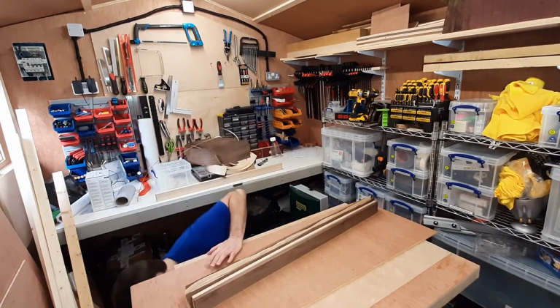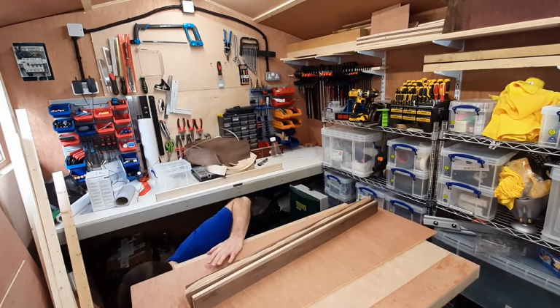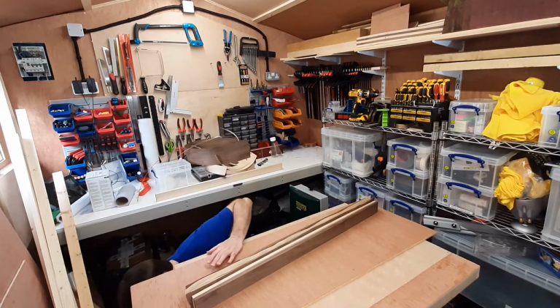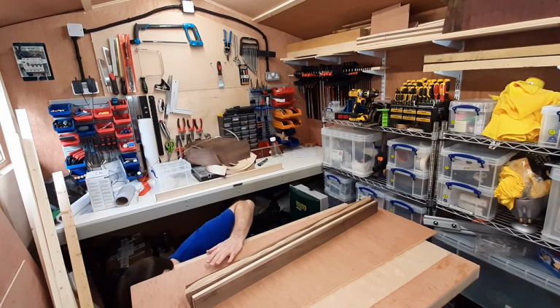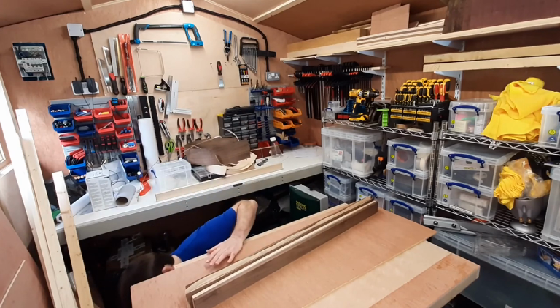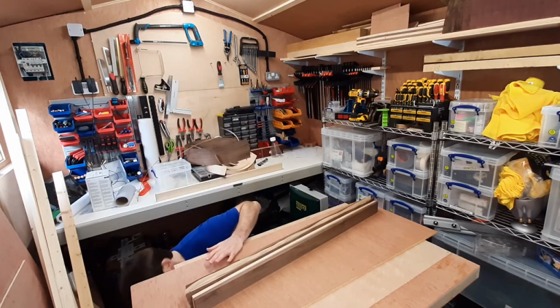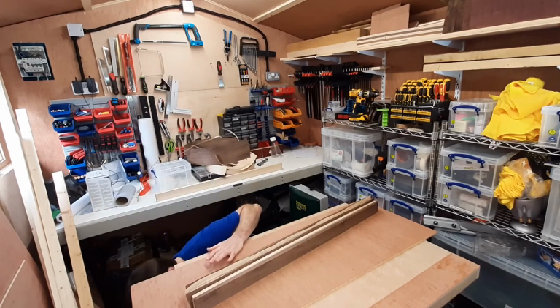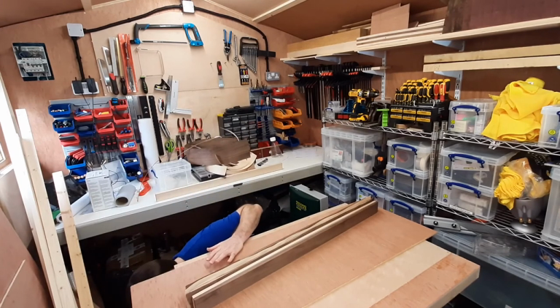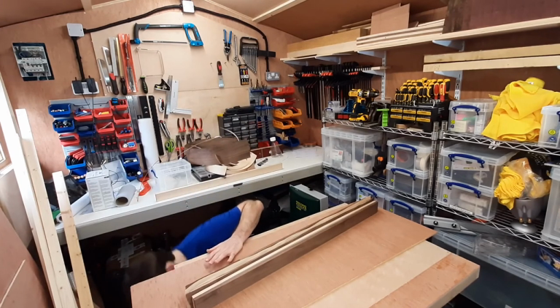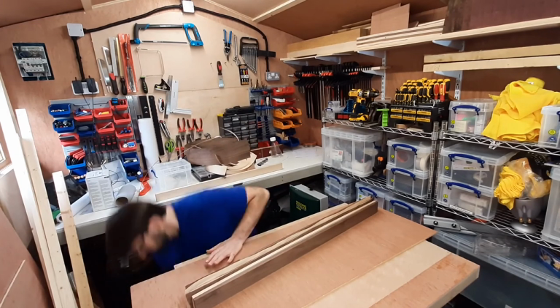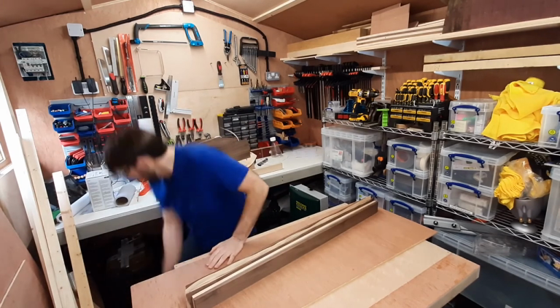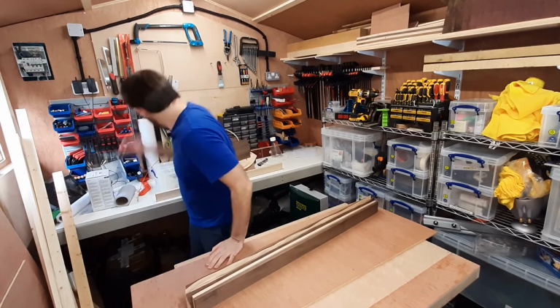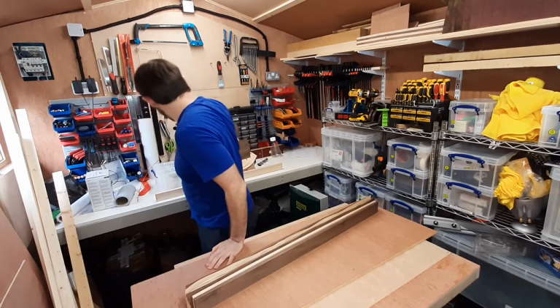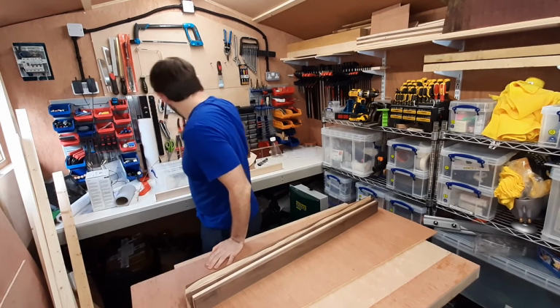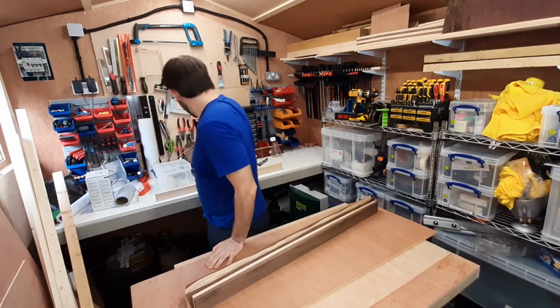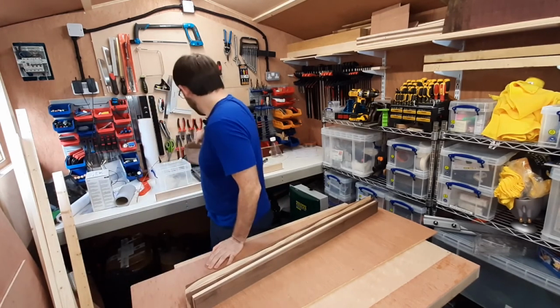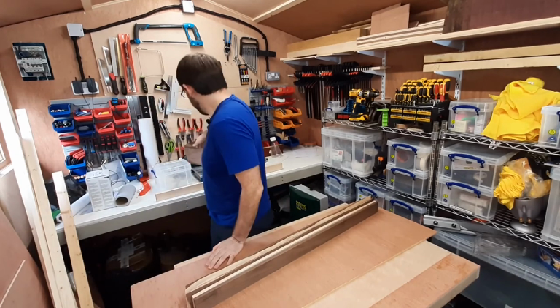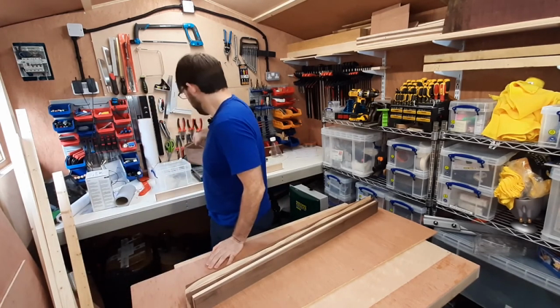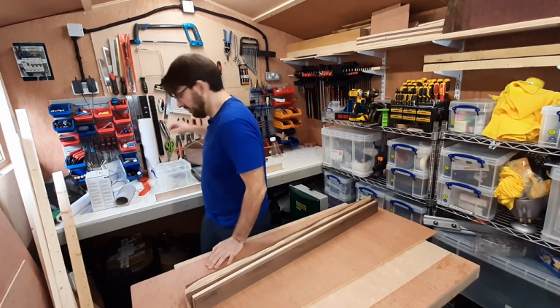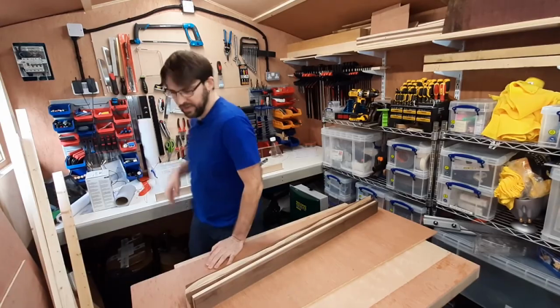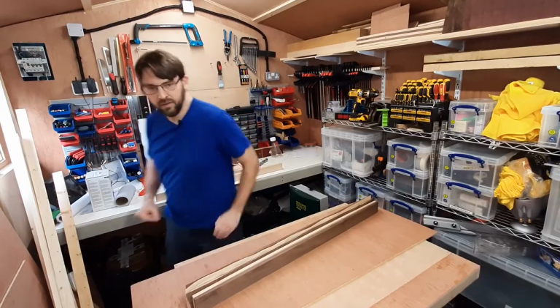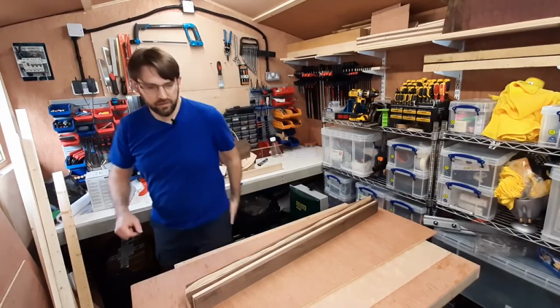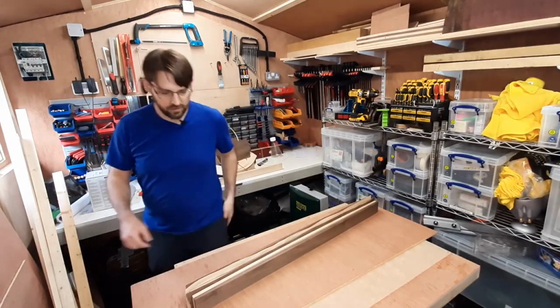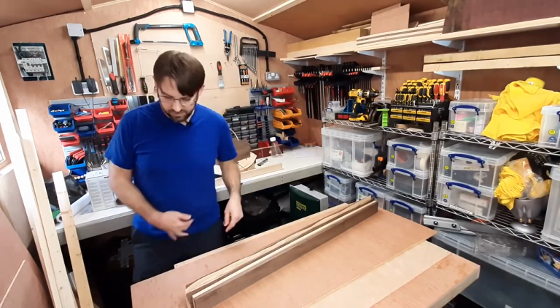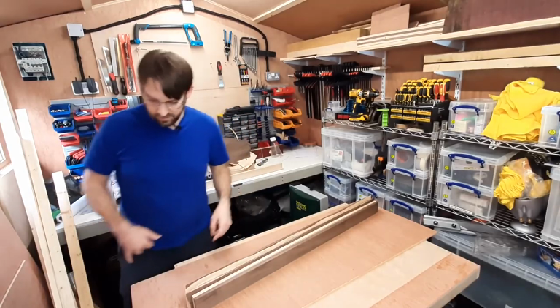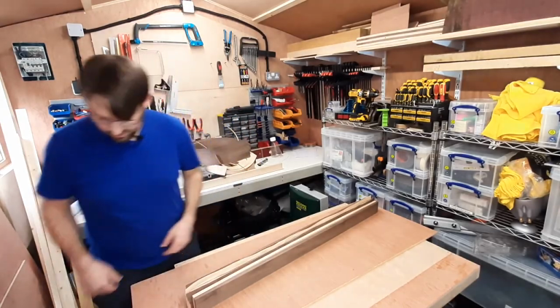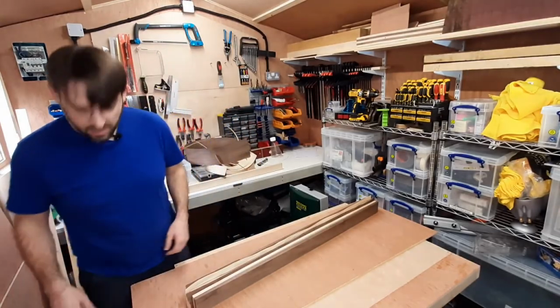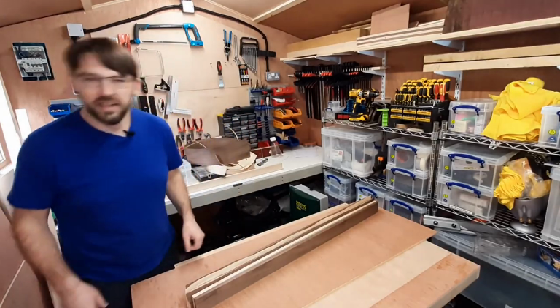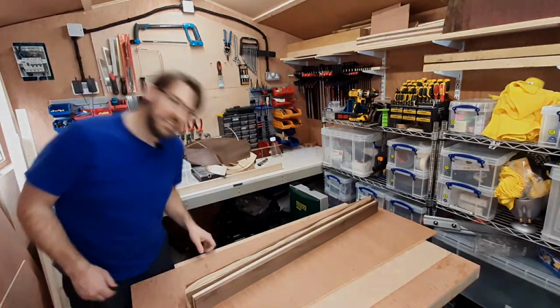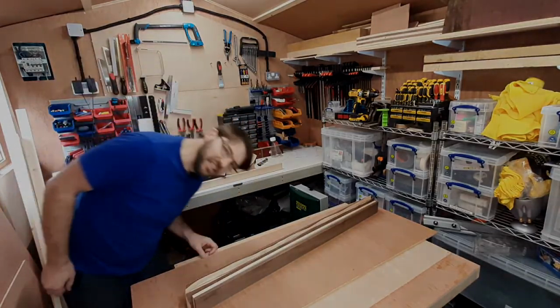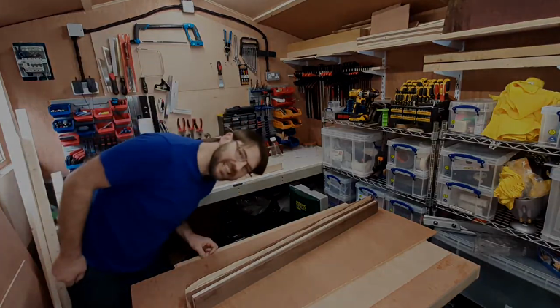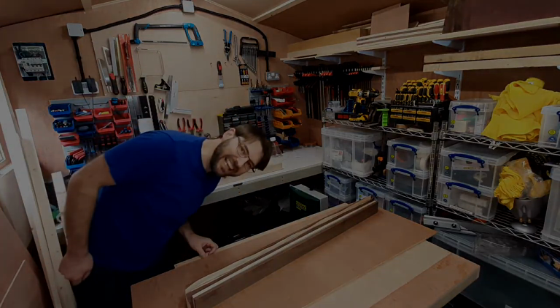And now it's time for a bit of clean-up. See you later.